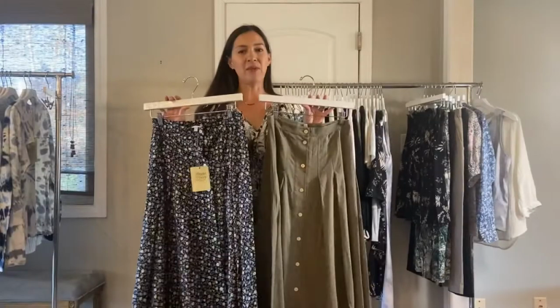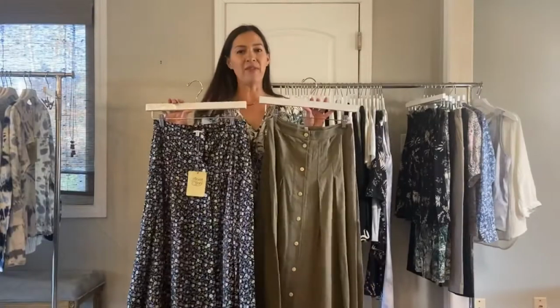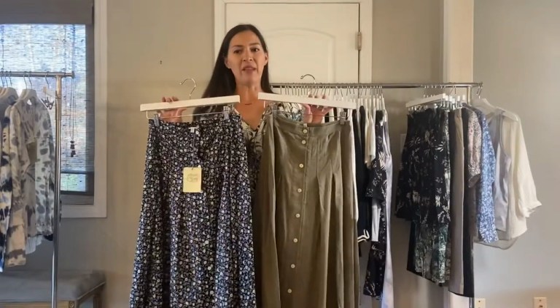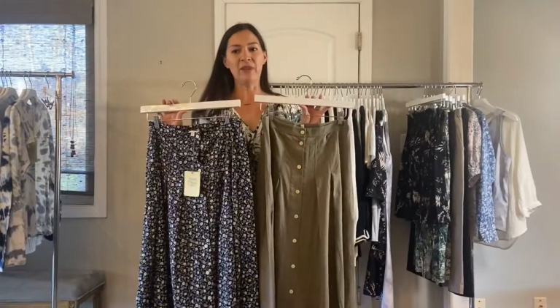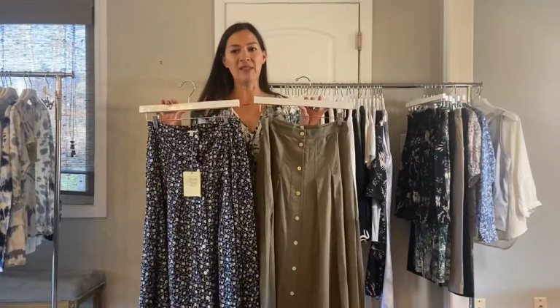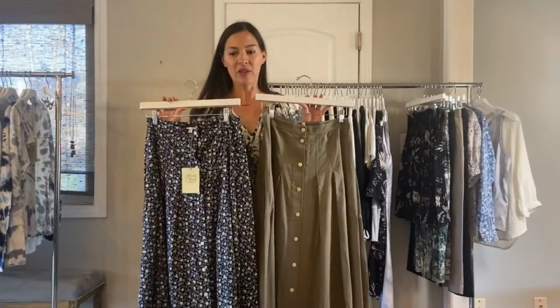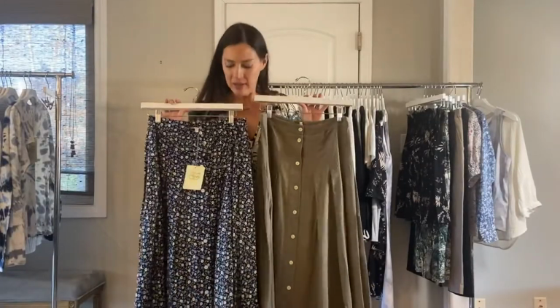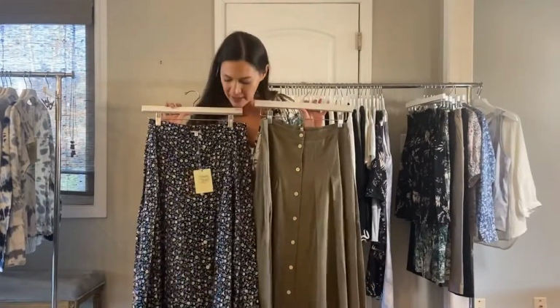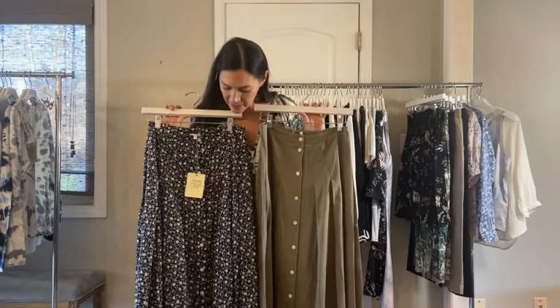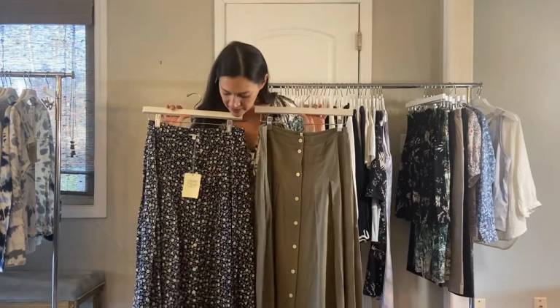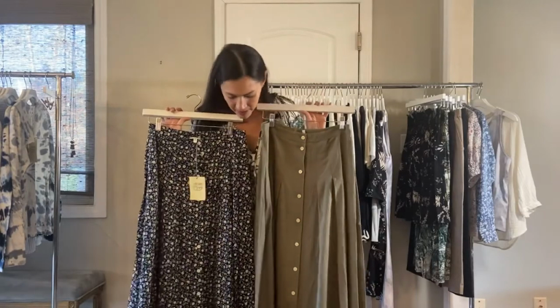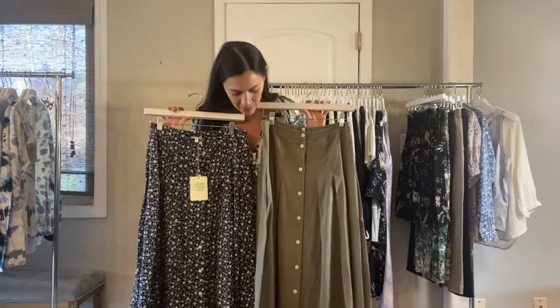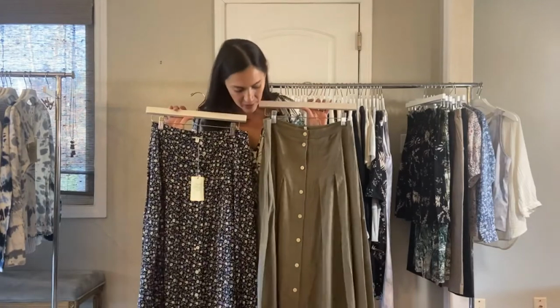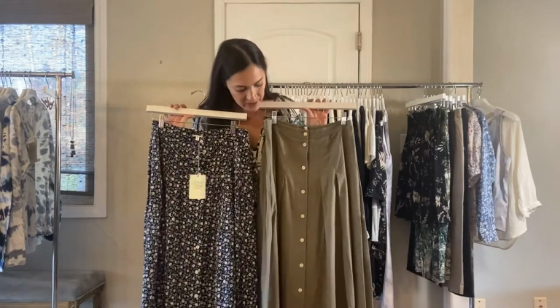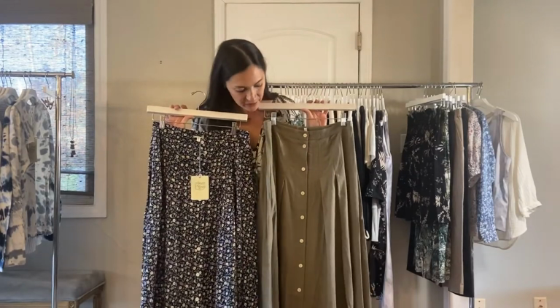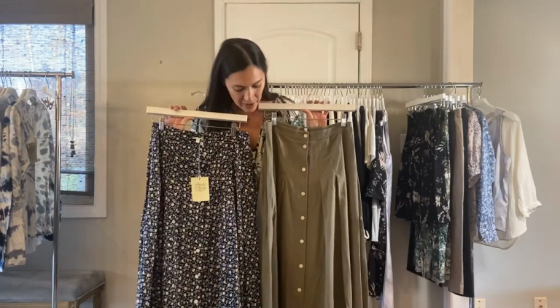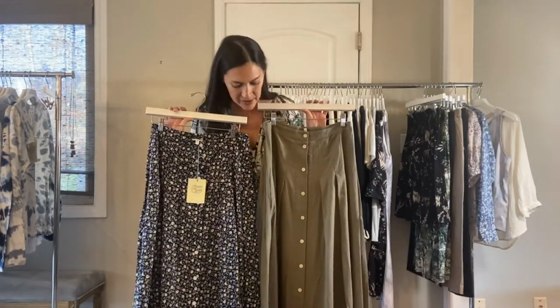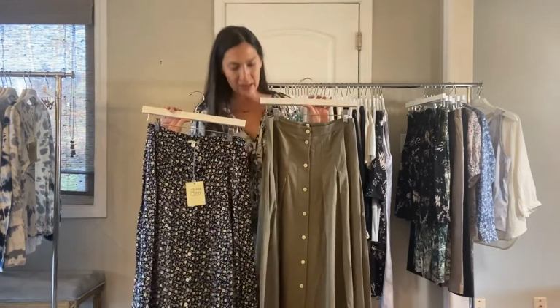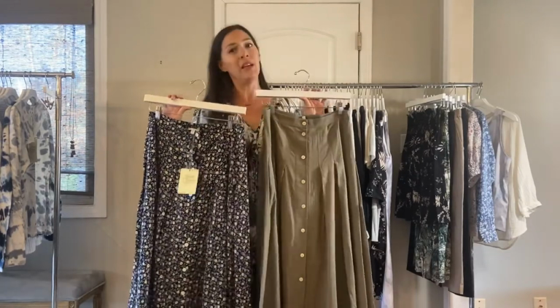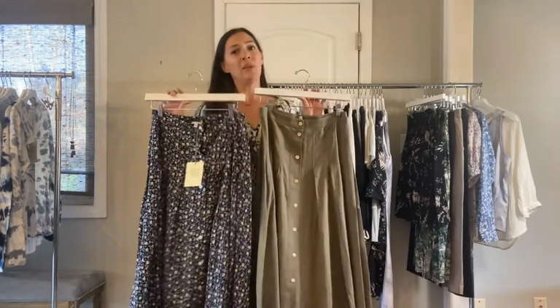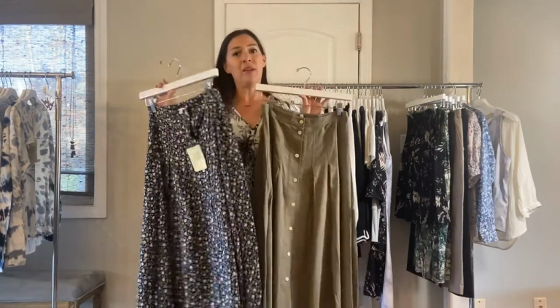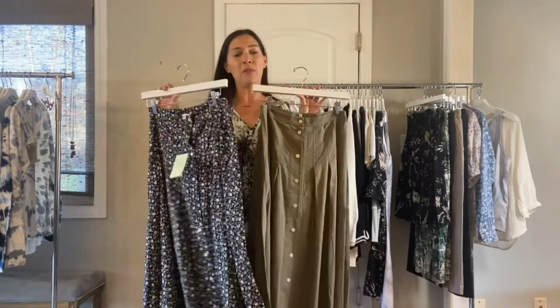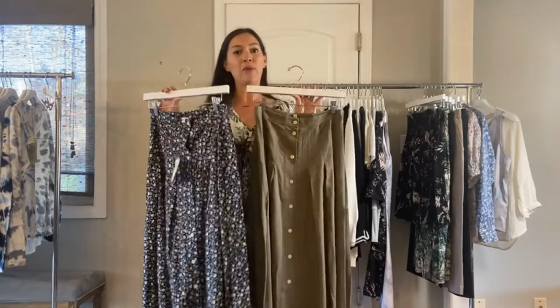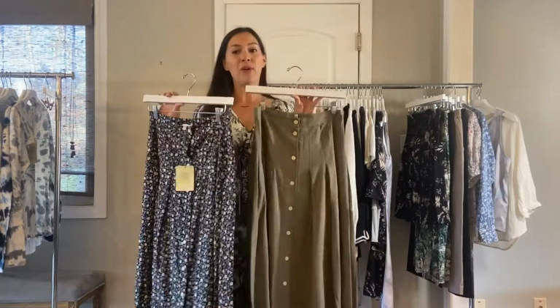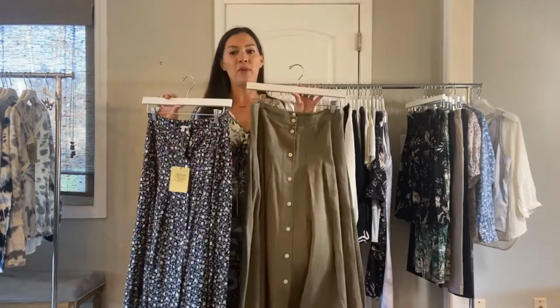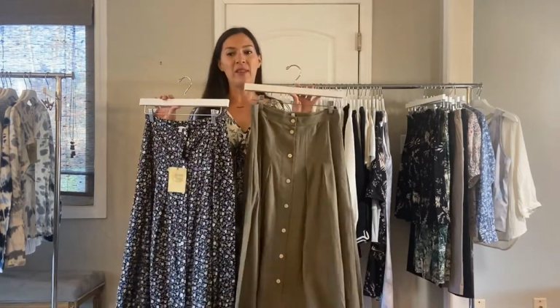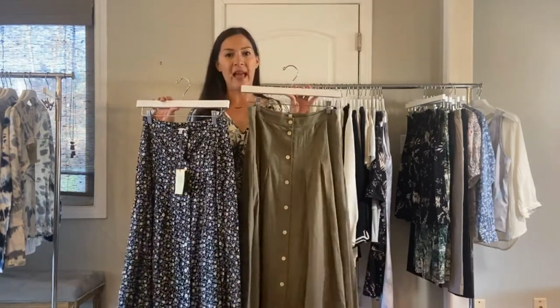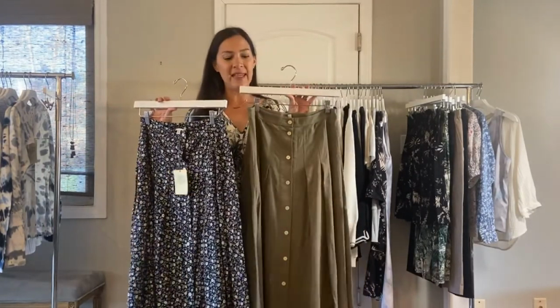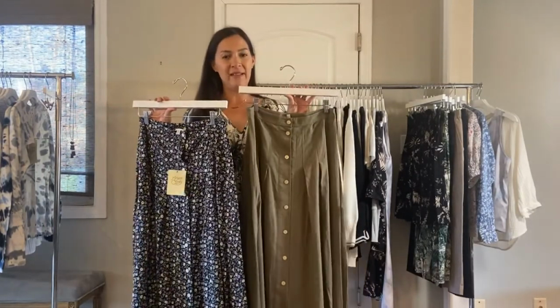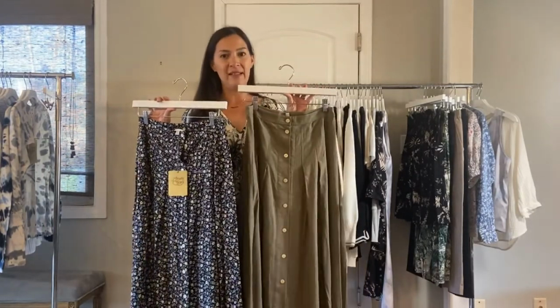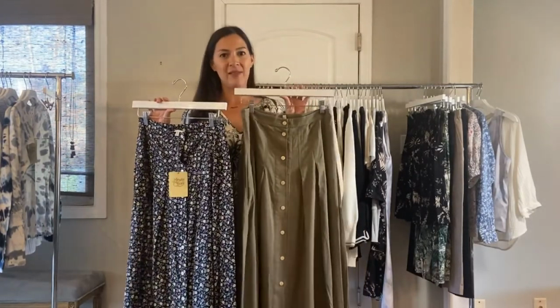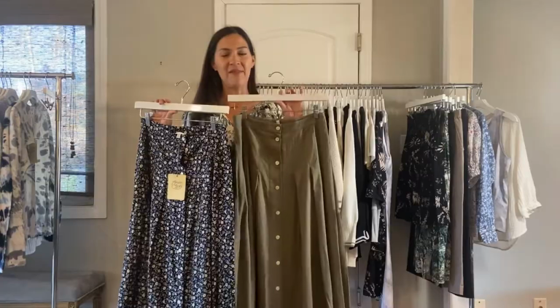Next, we have the button front skirt. It has buttons all the way down the front and we have the blue floral or the khaki. These are $78.